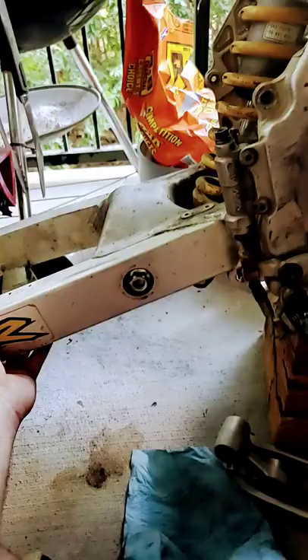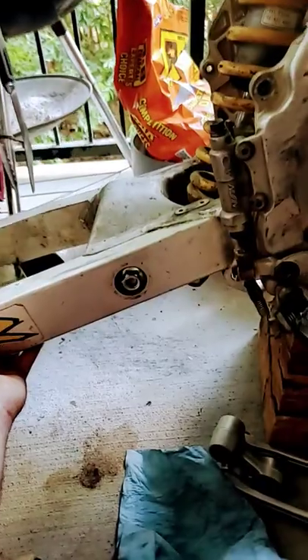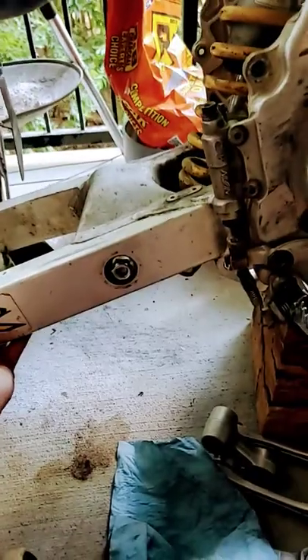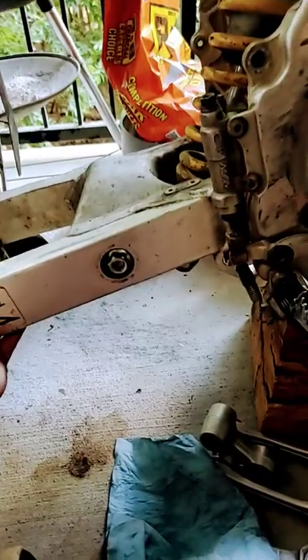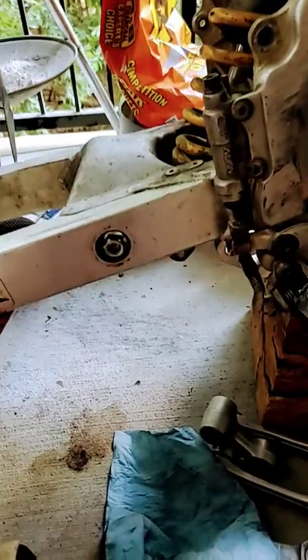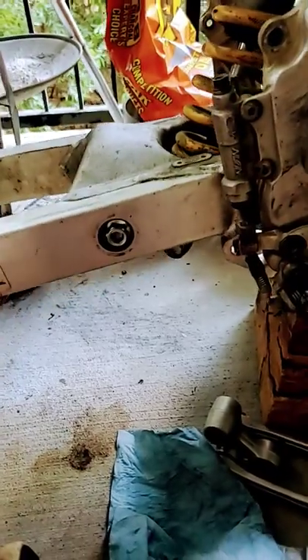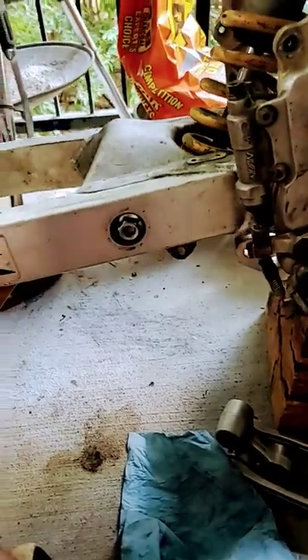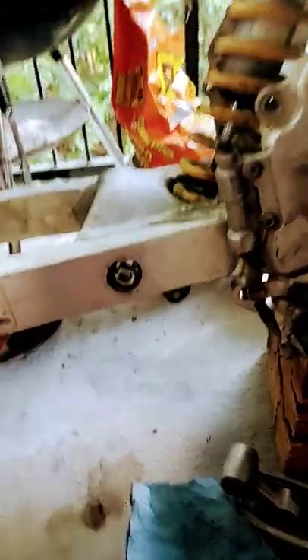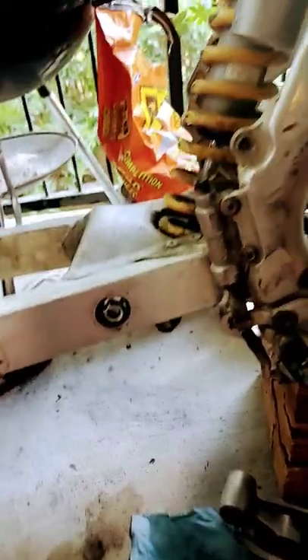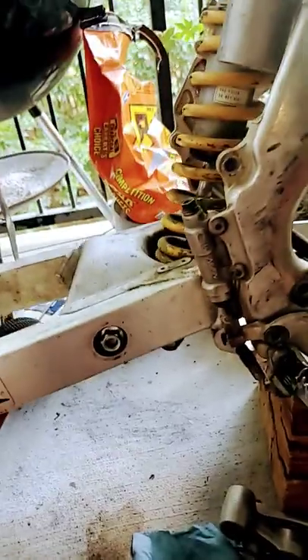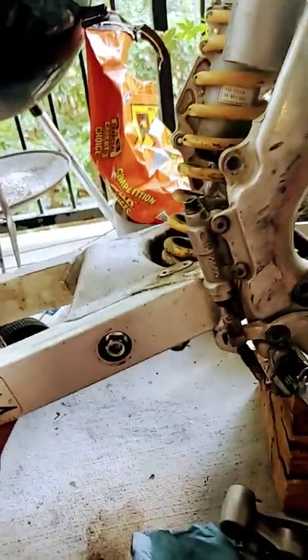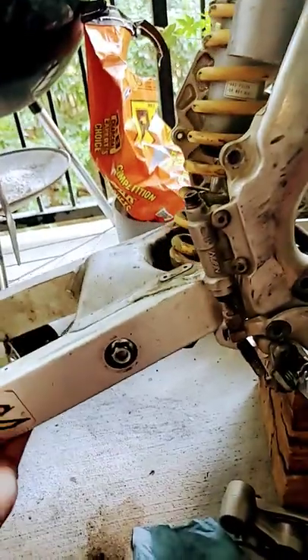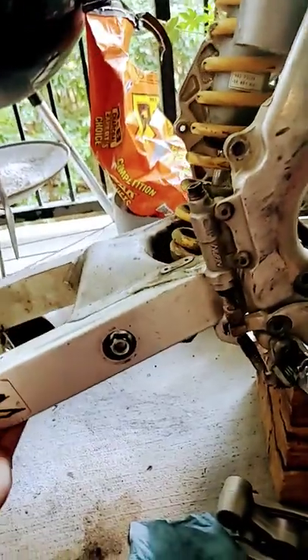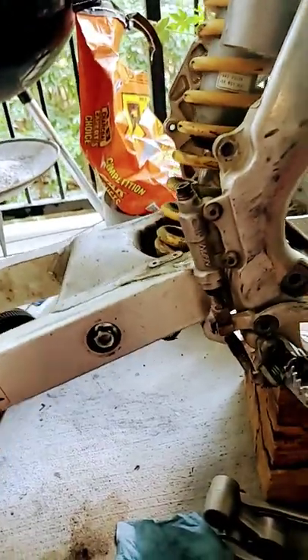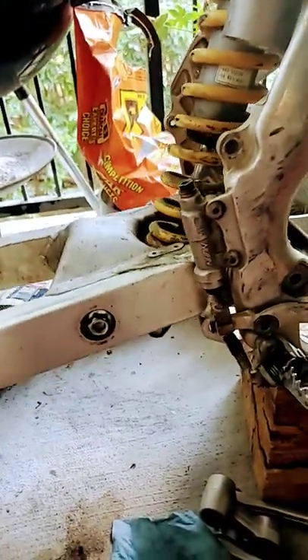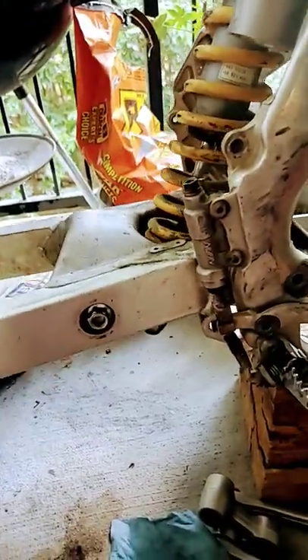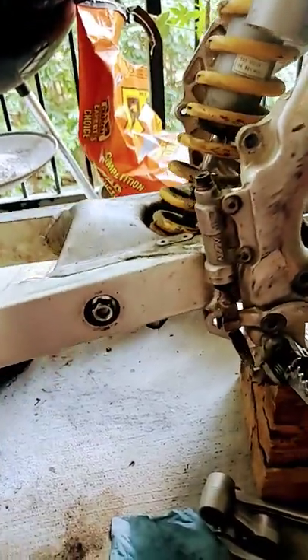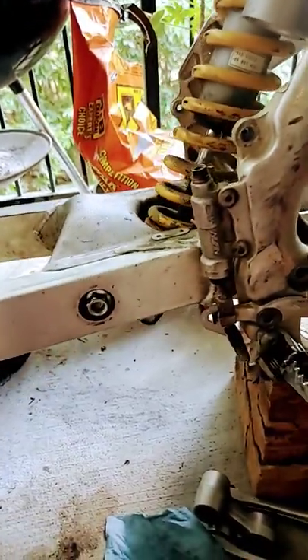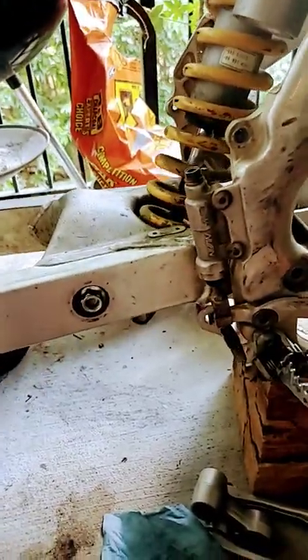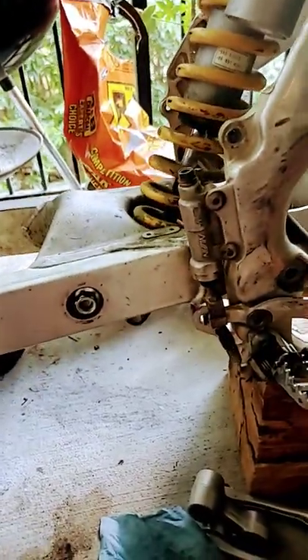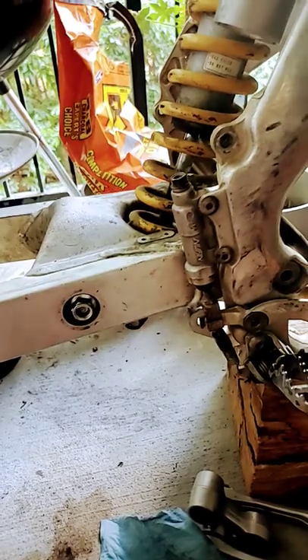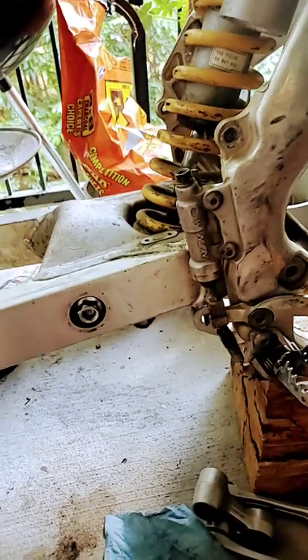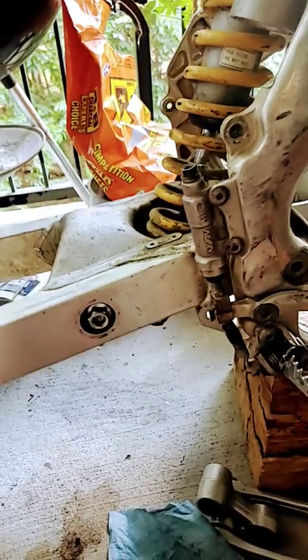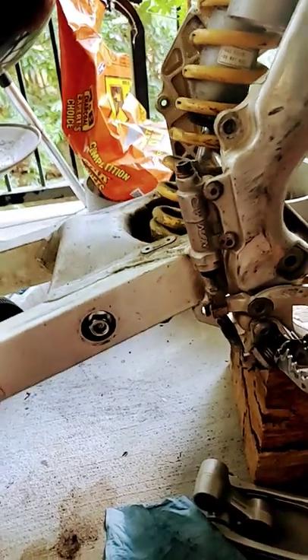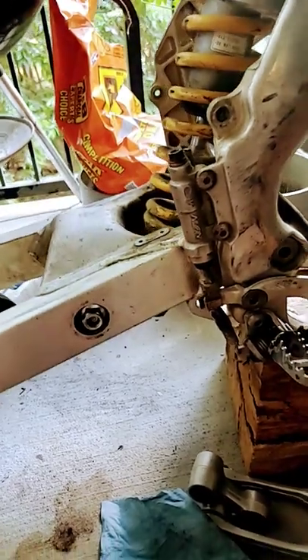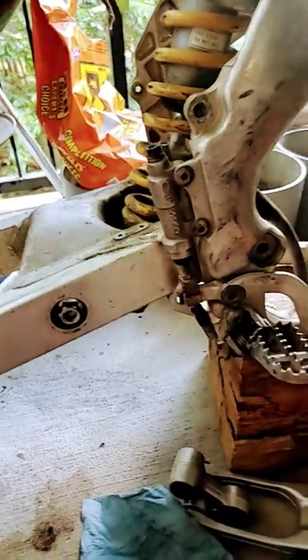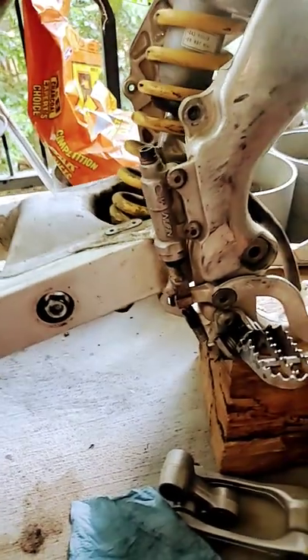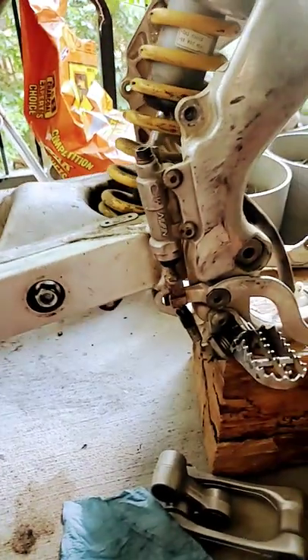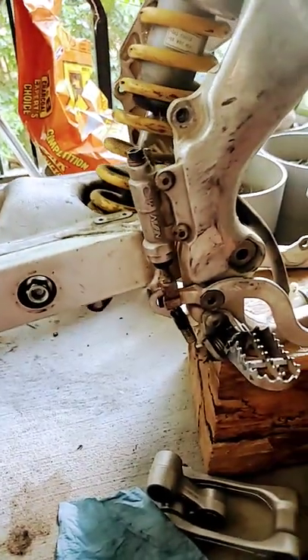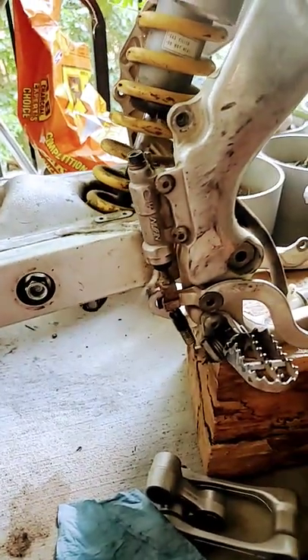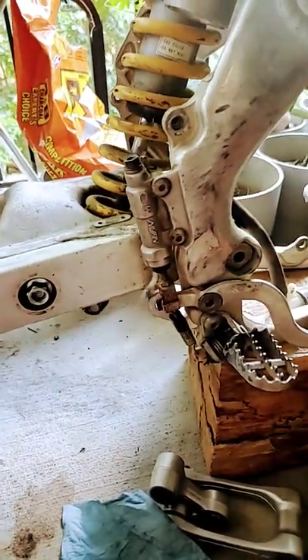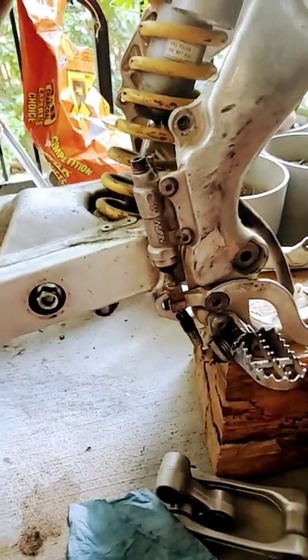Let's check out that movement. This is the play we got in it. Not terrible.